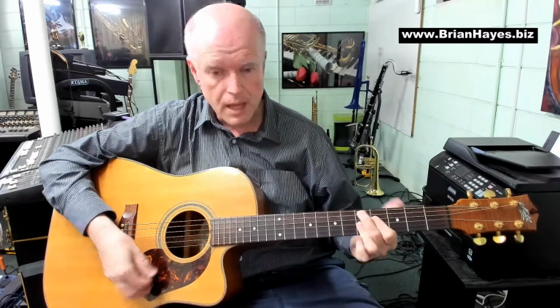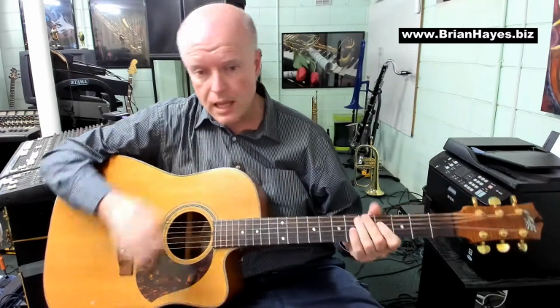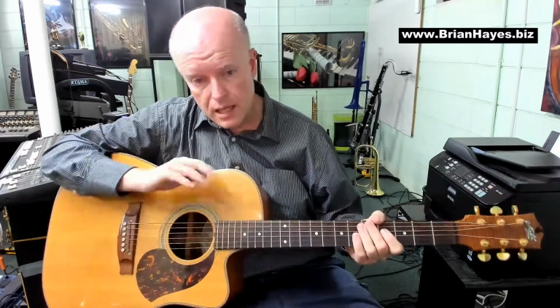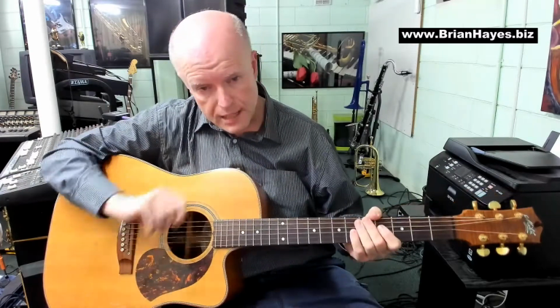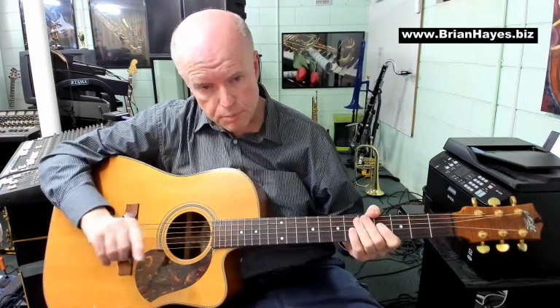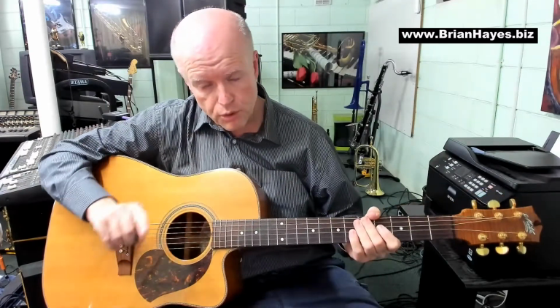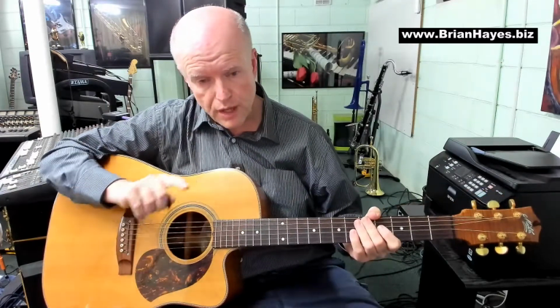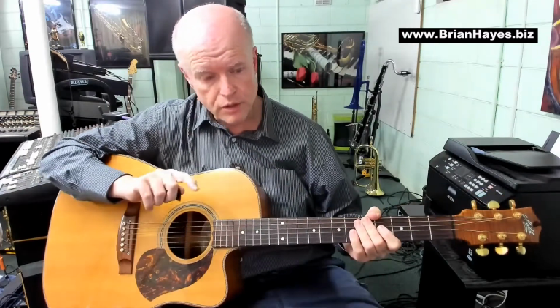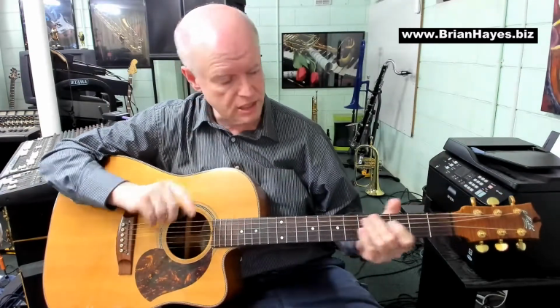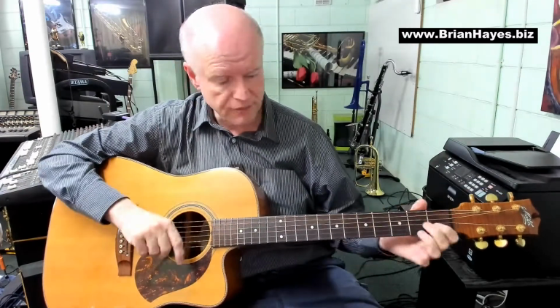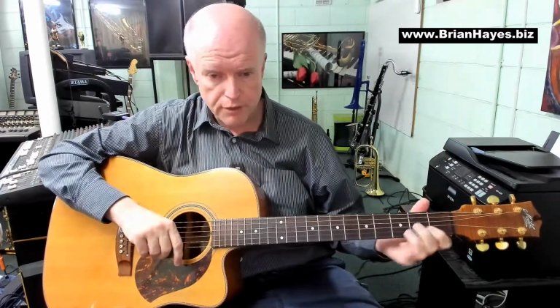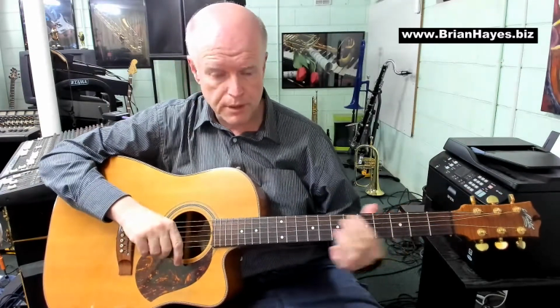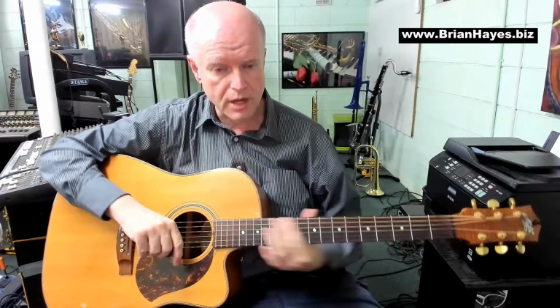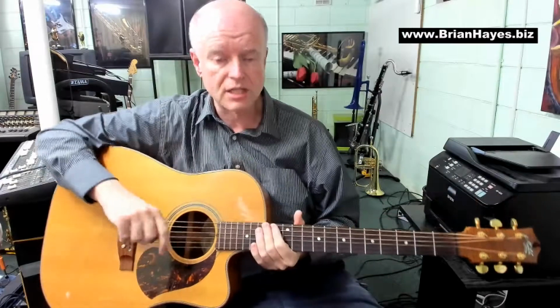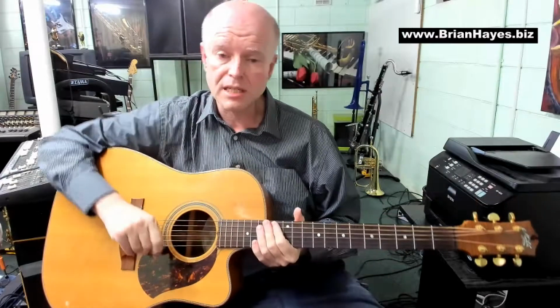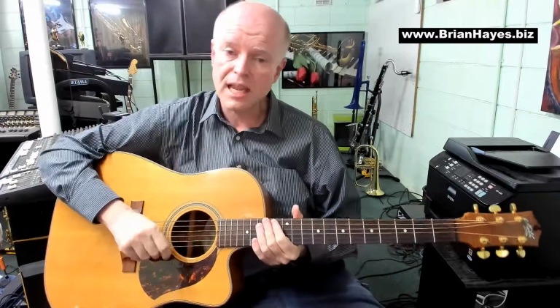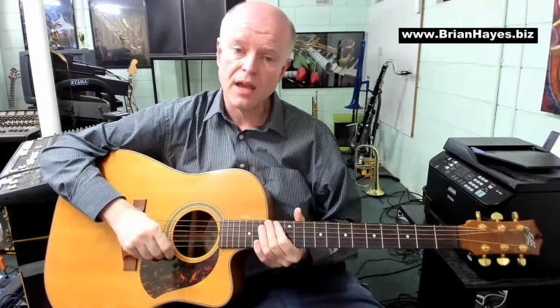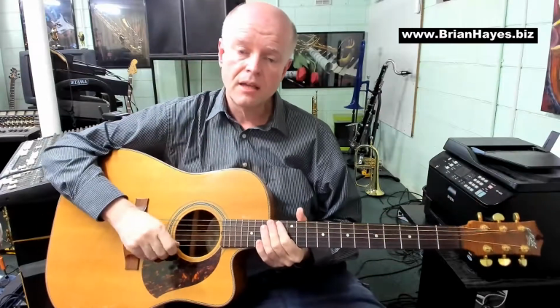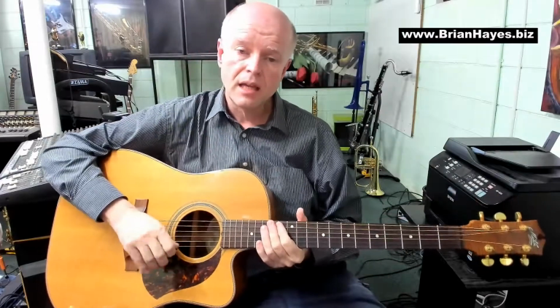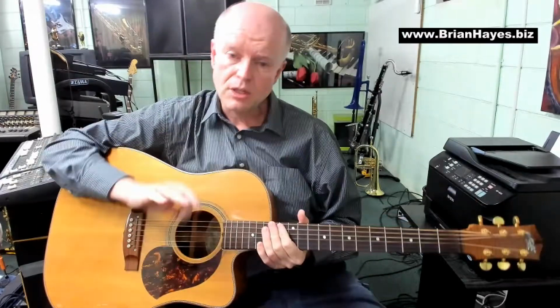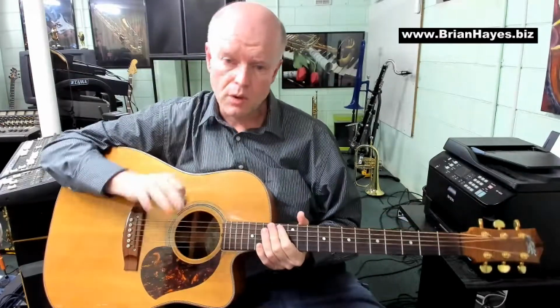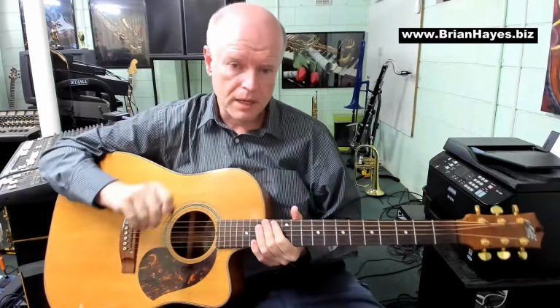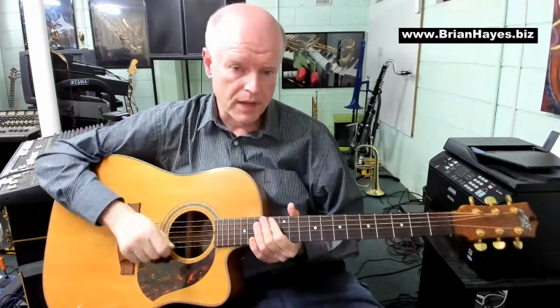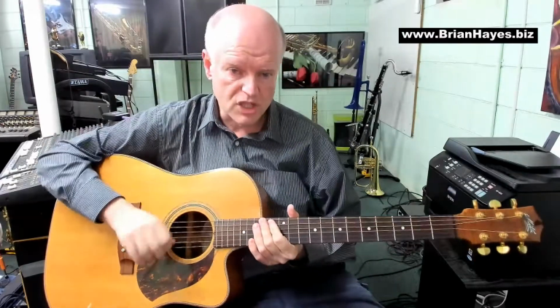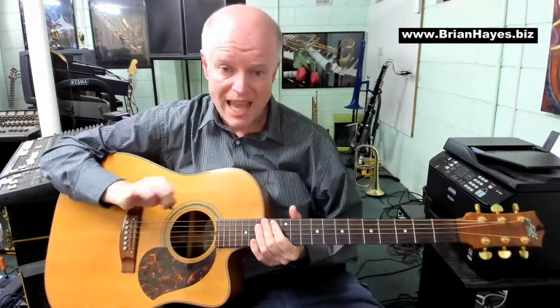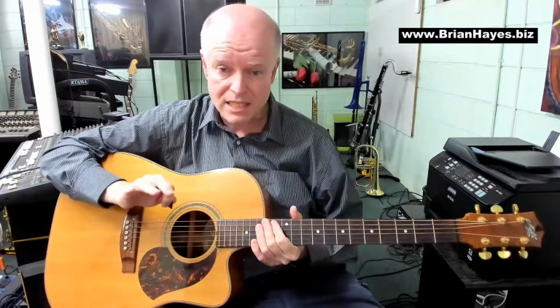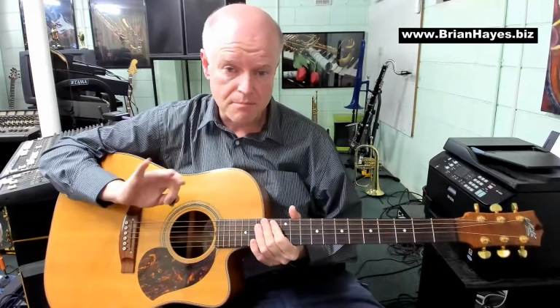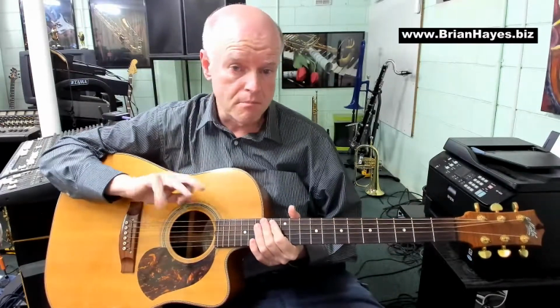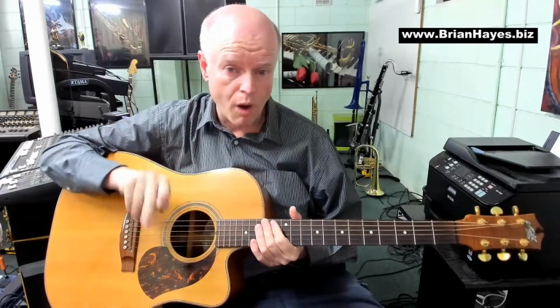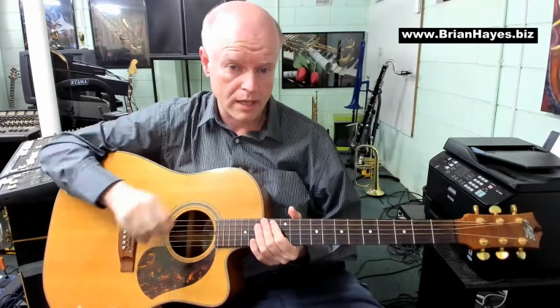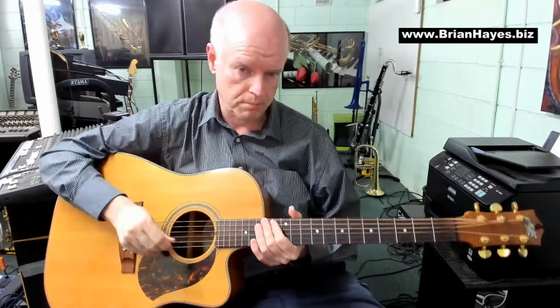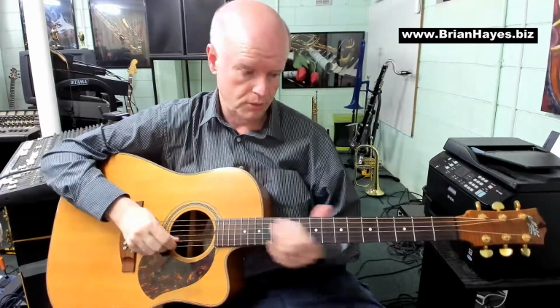Let's put those different progressions together into a bit of a jazzy minor blues.